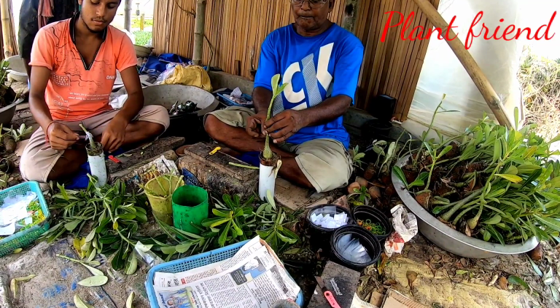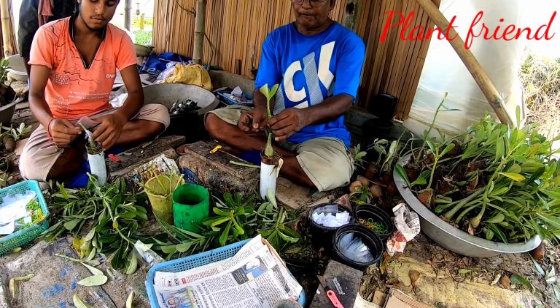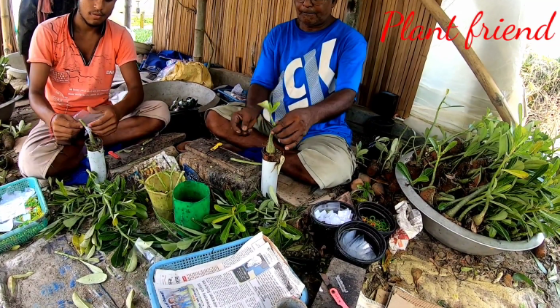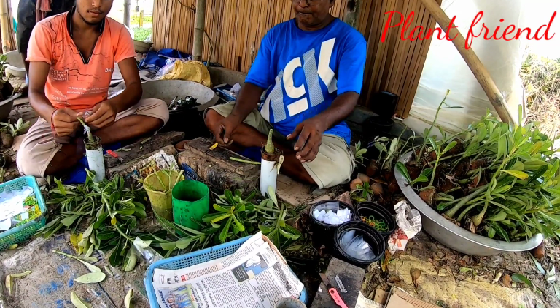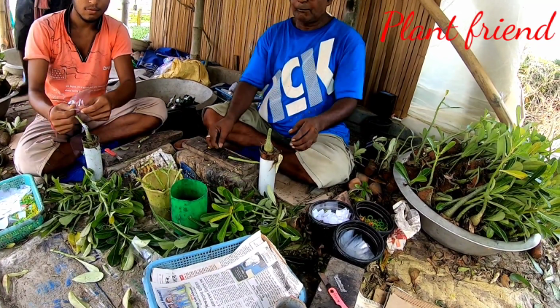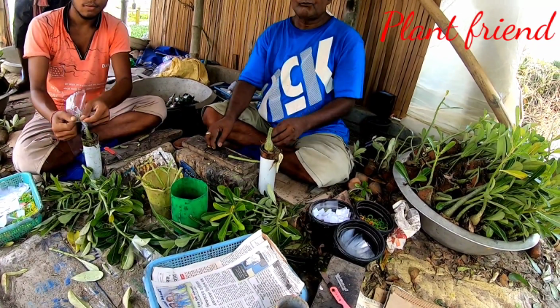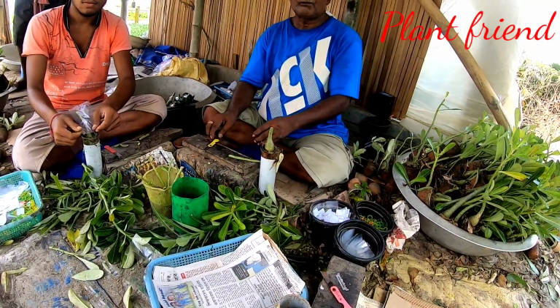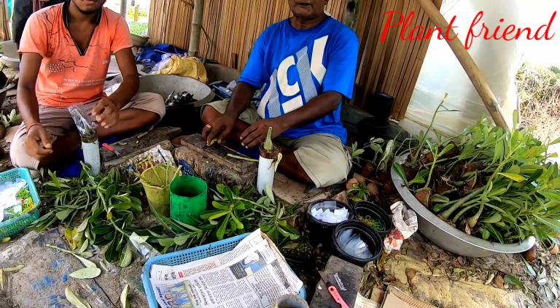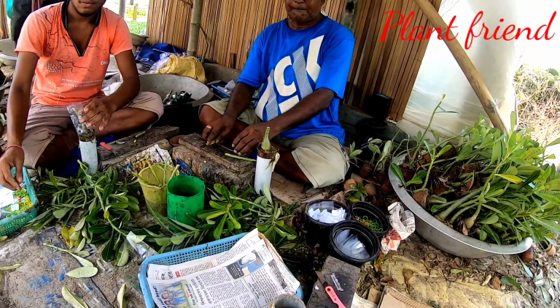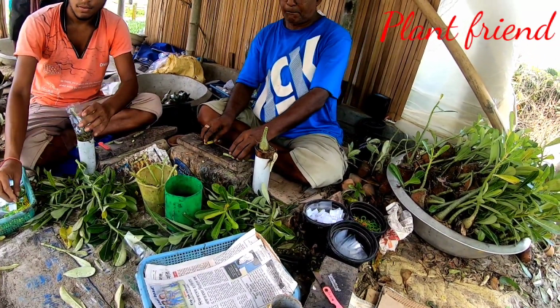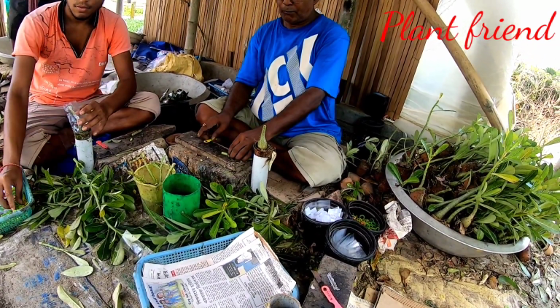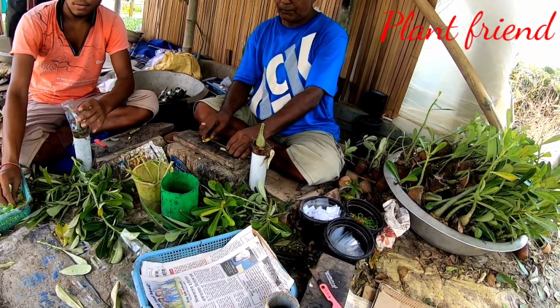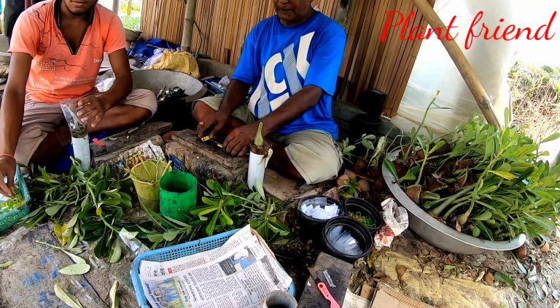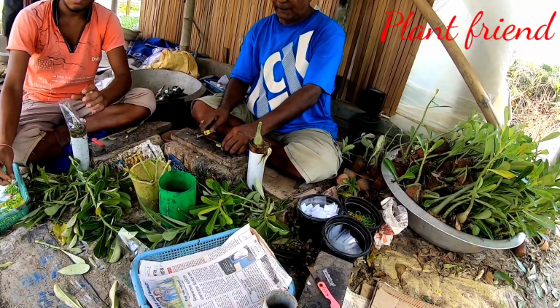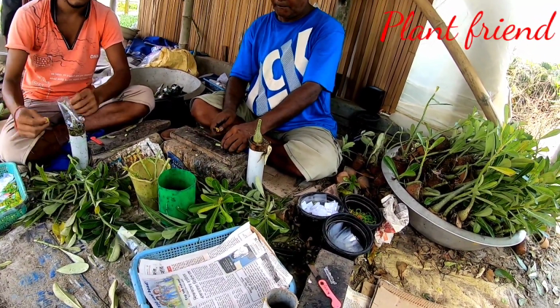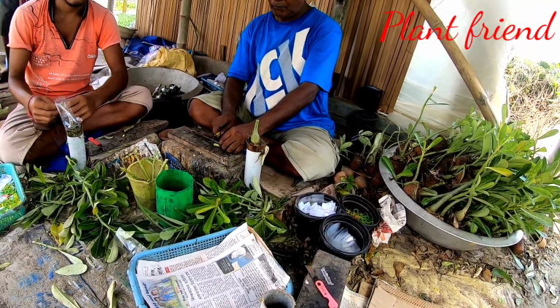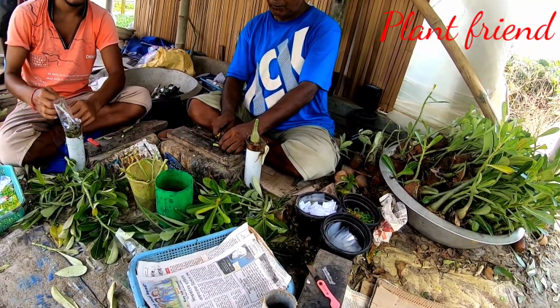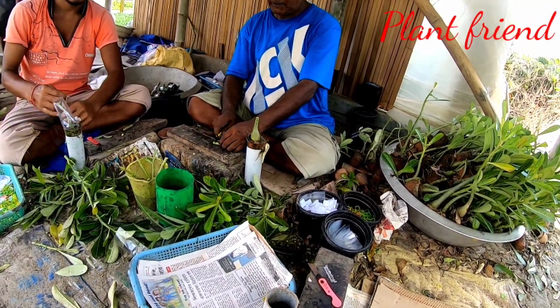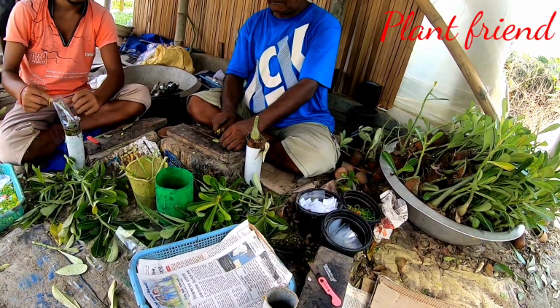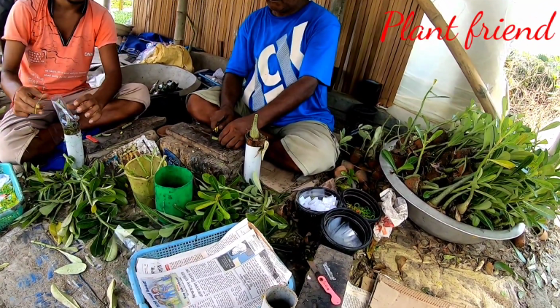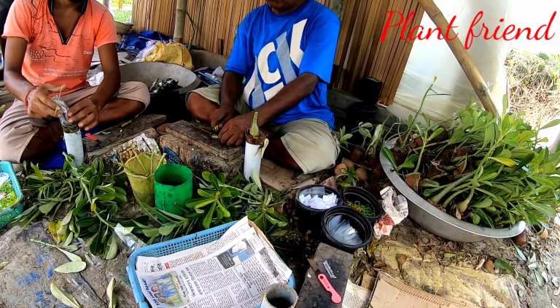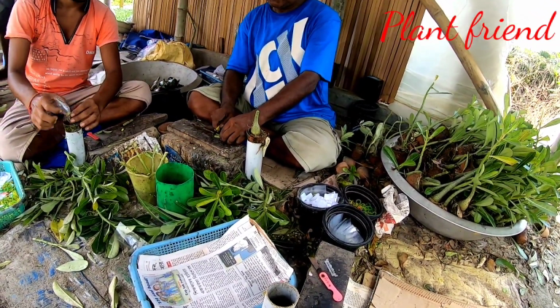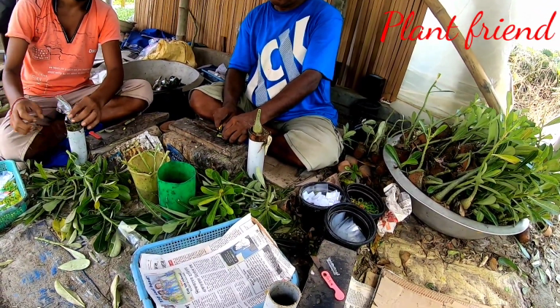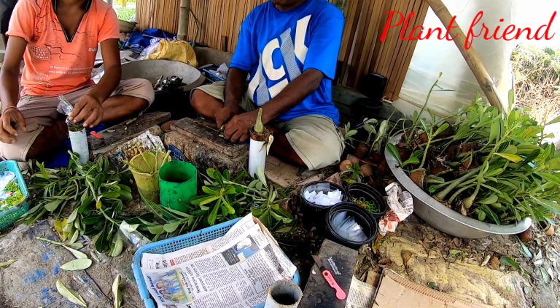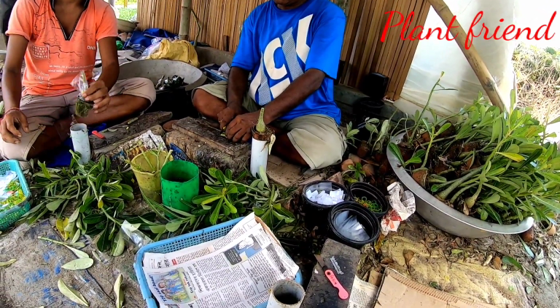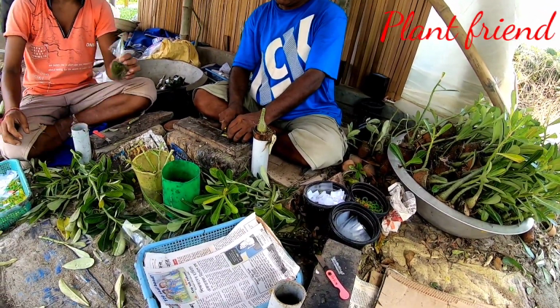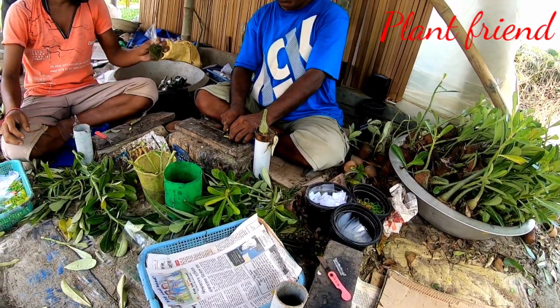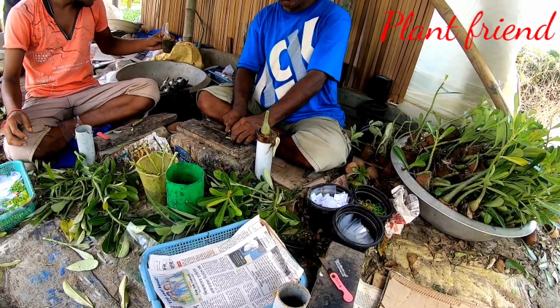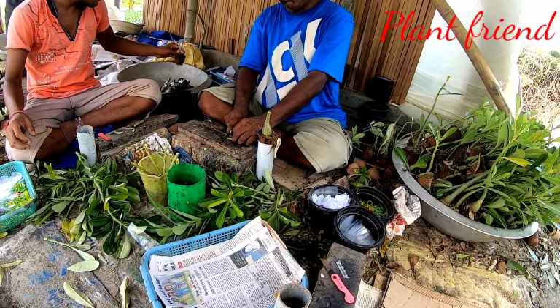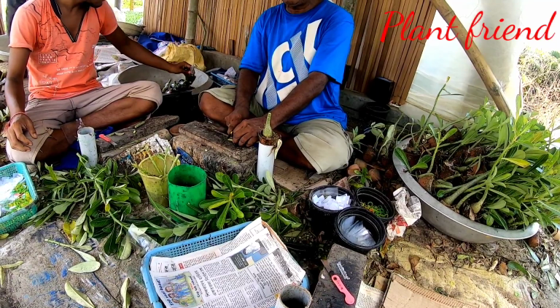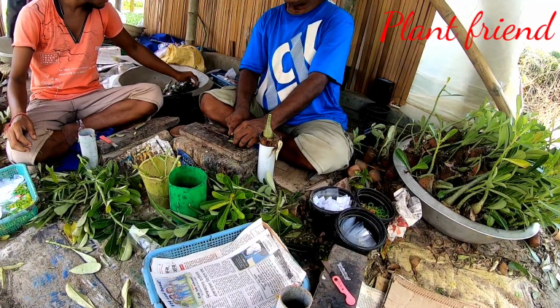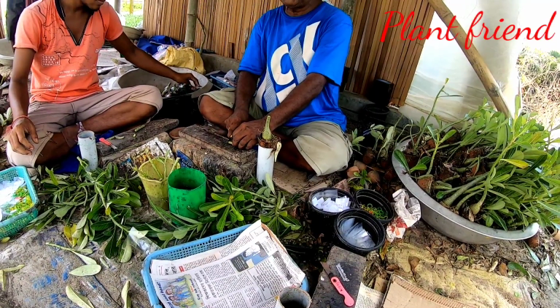Is it special plastic or normal plastic? Yes, it is normal plastic.